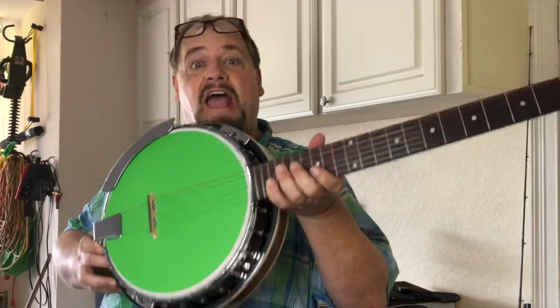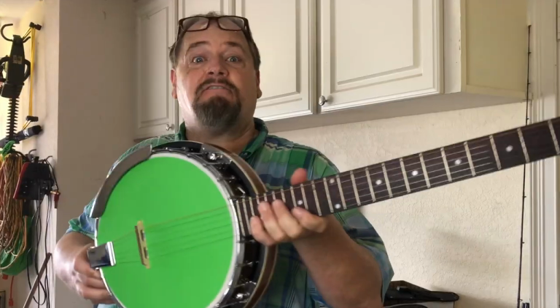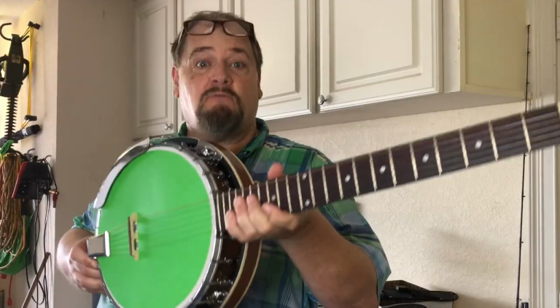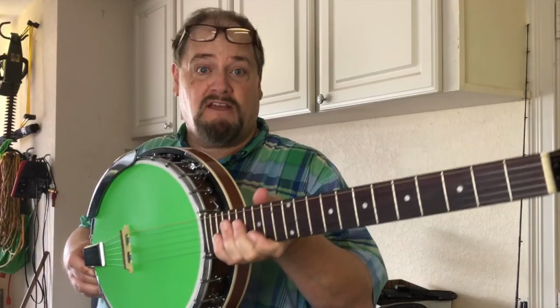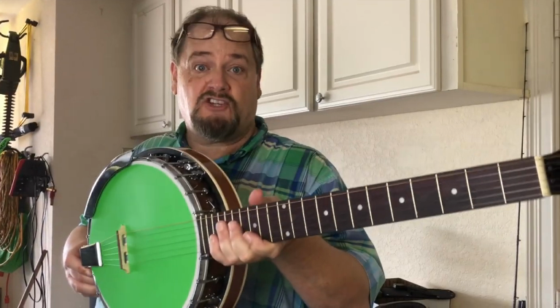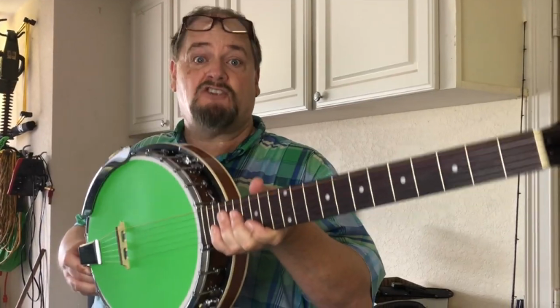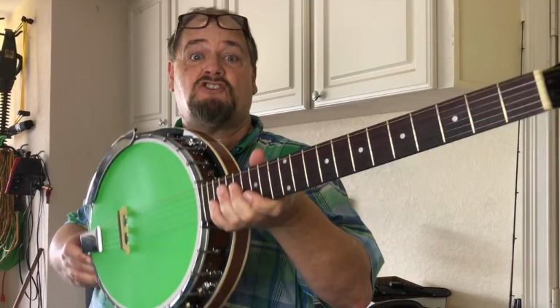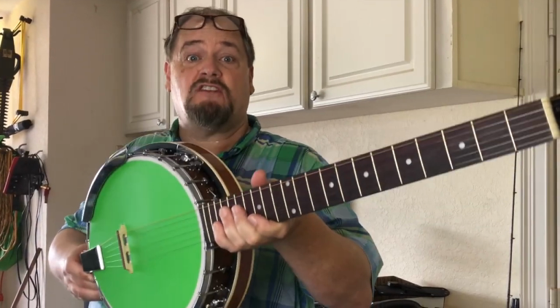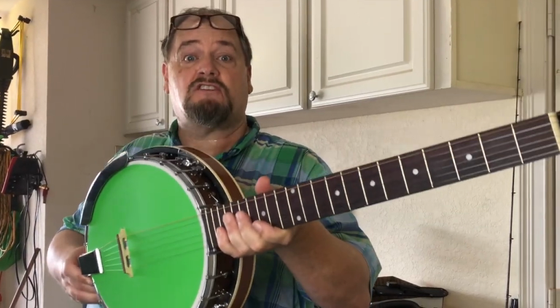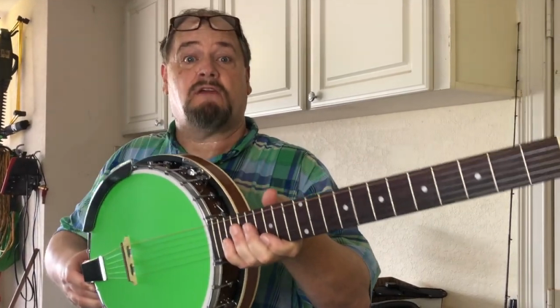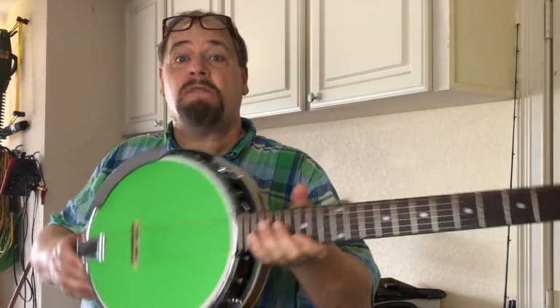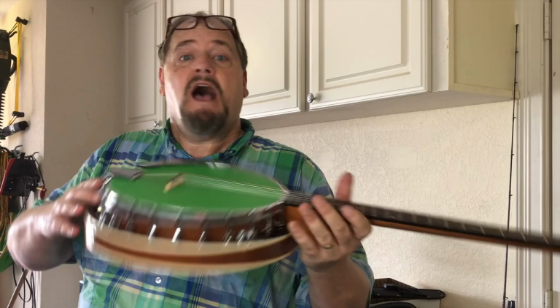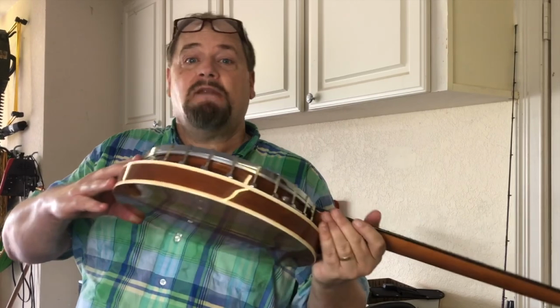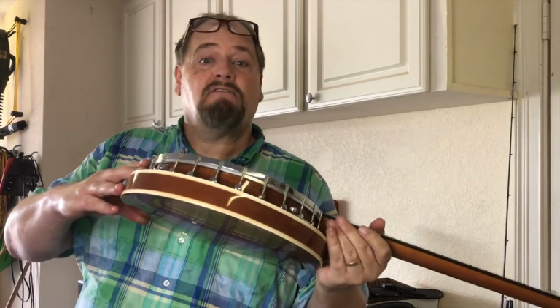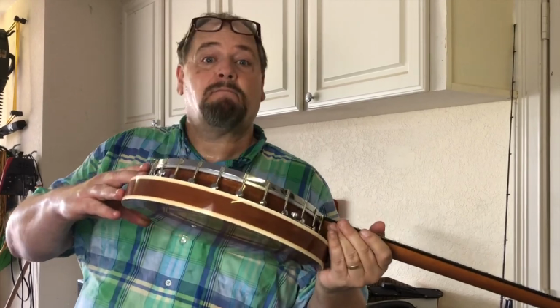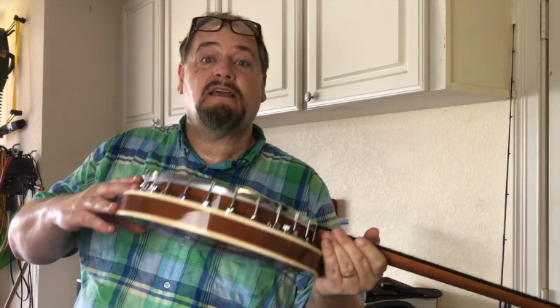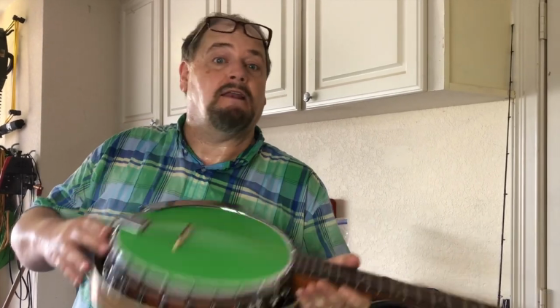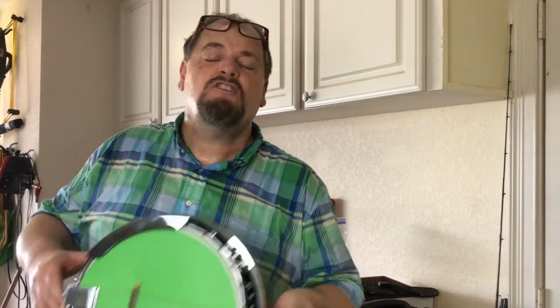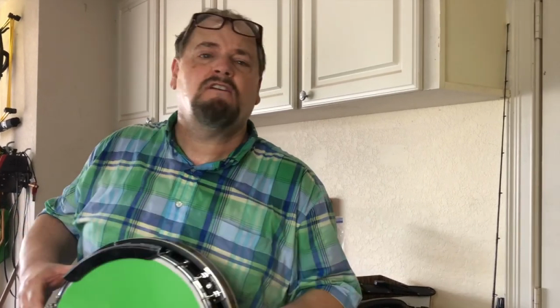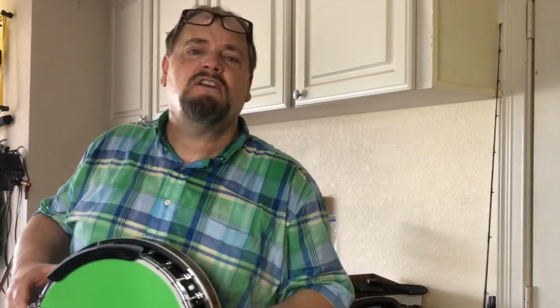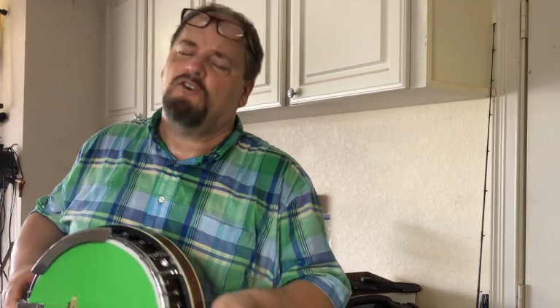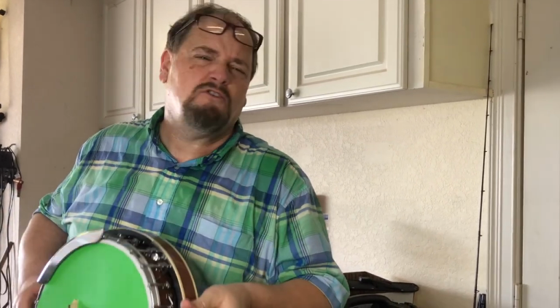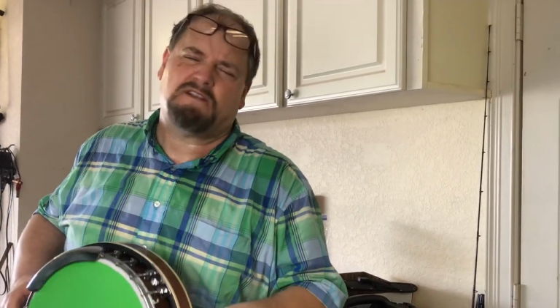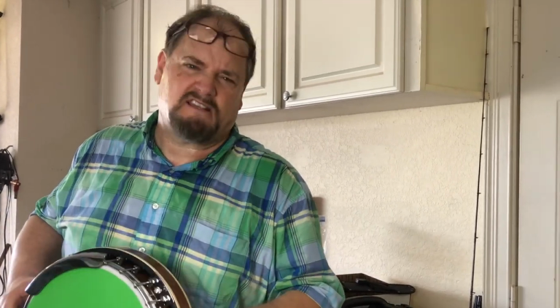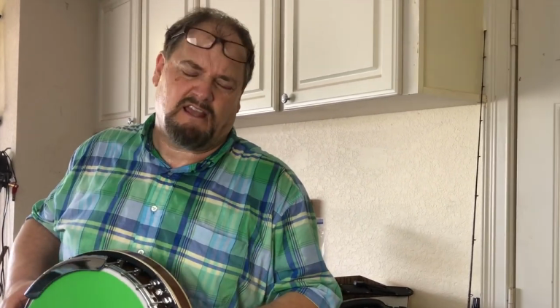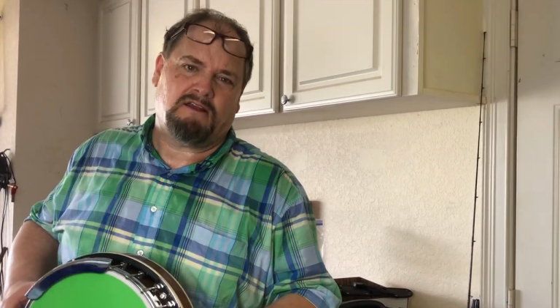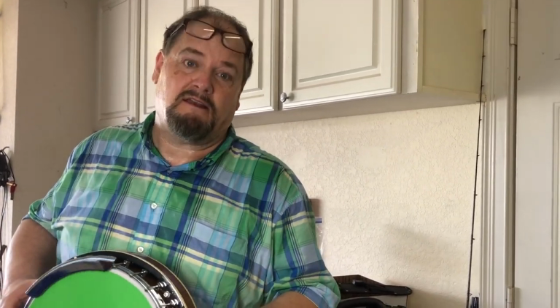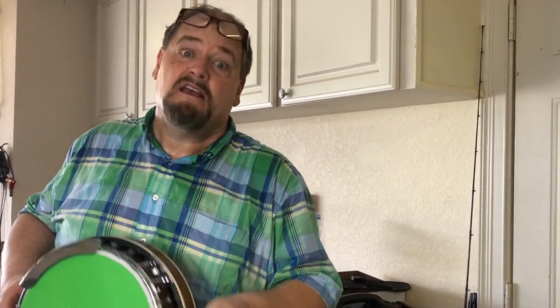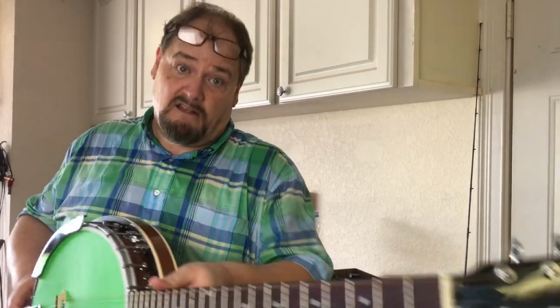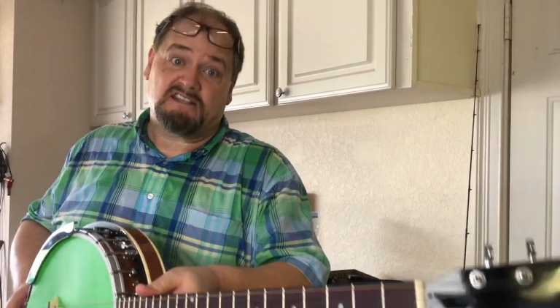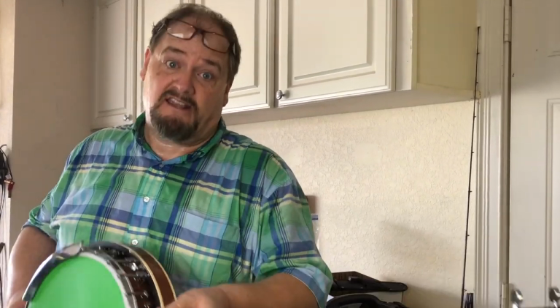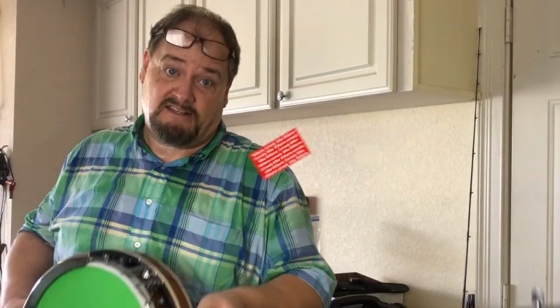I changed the strings — I'm not even going to plug it in. You know what they sound like plugged in. Just listen to this.